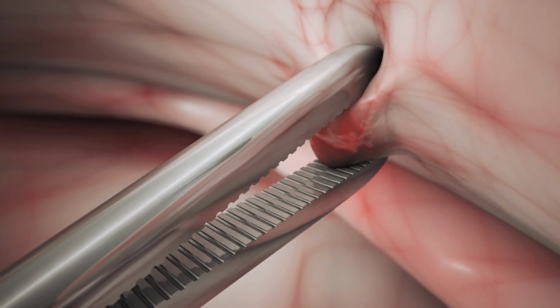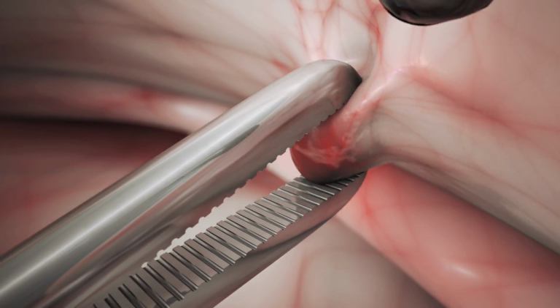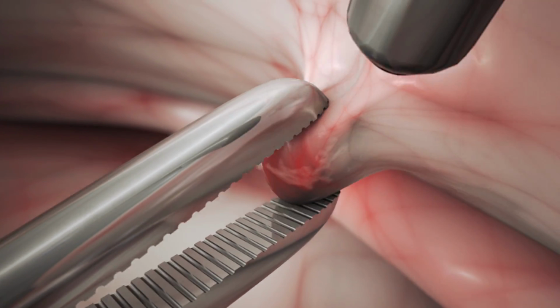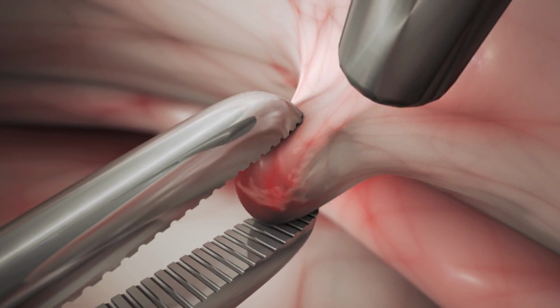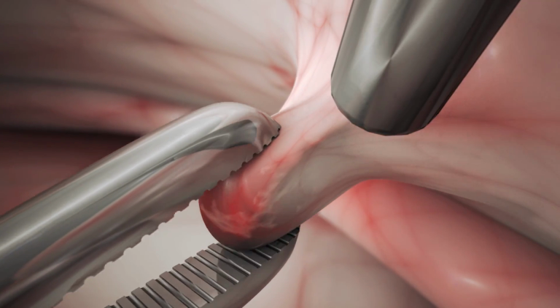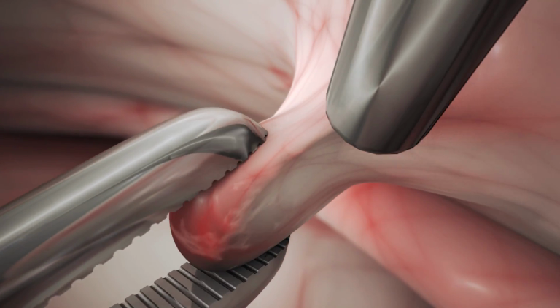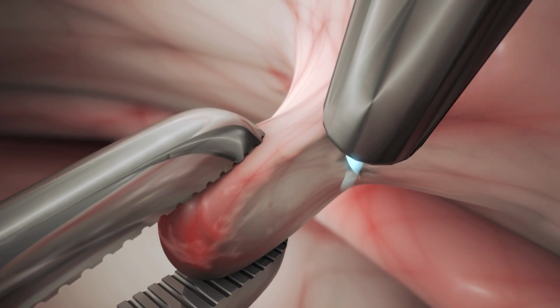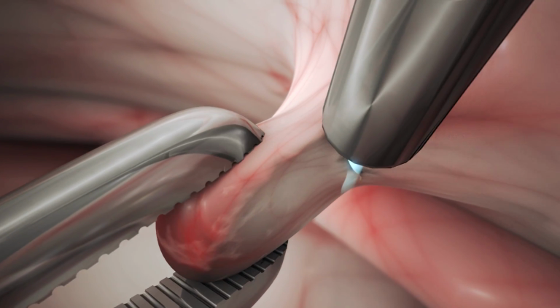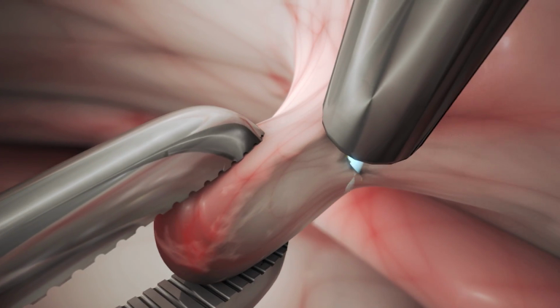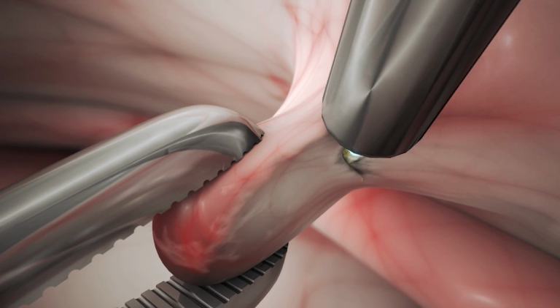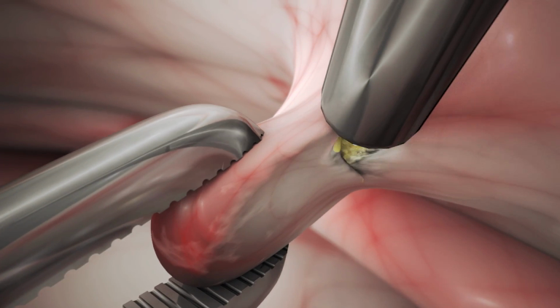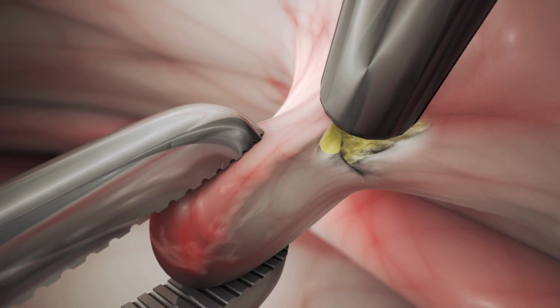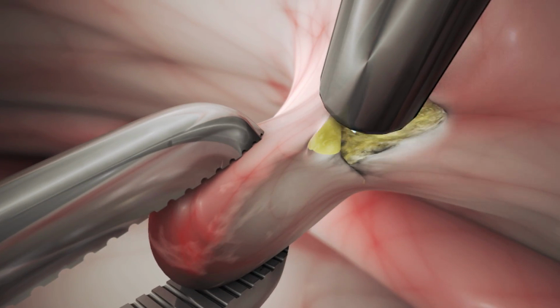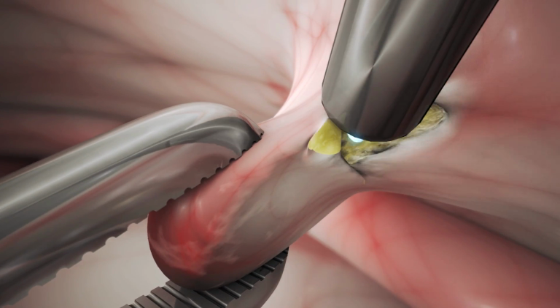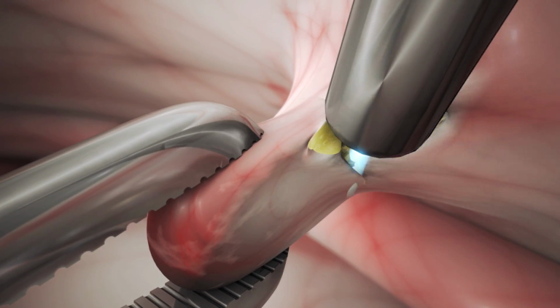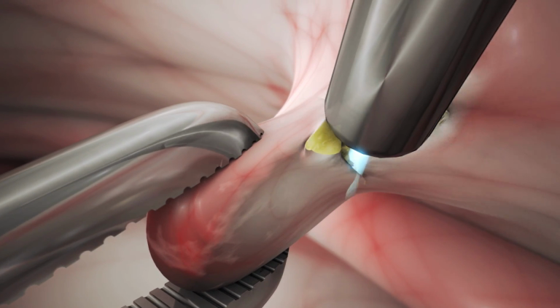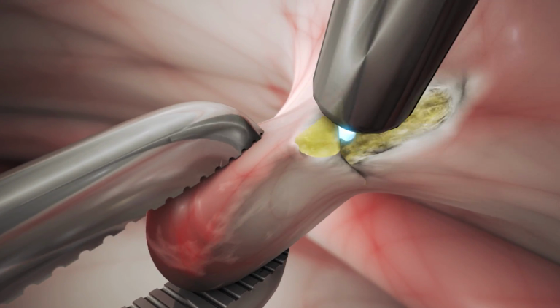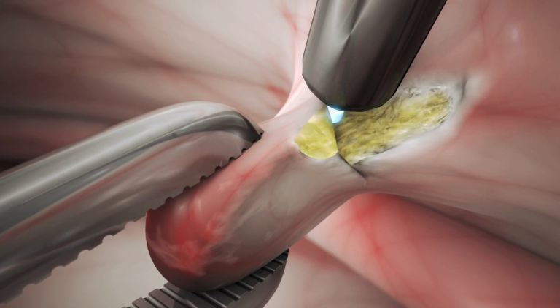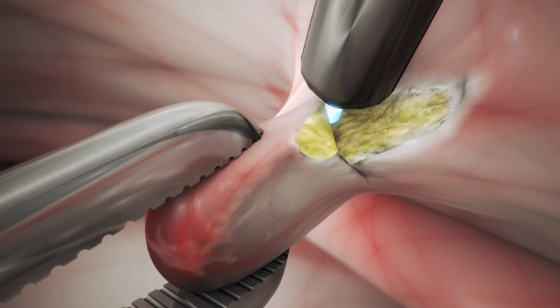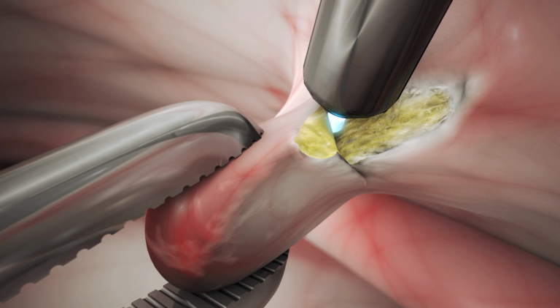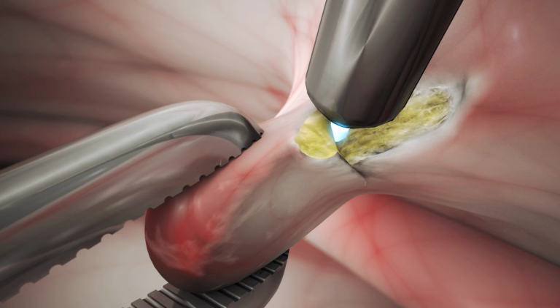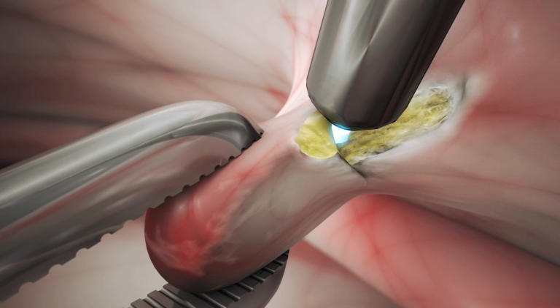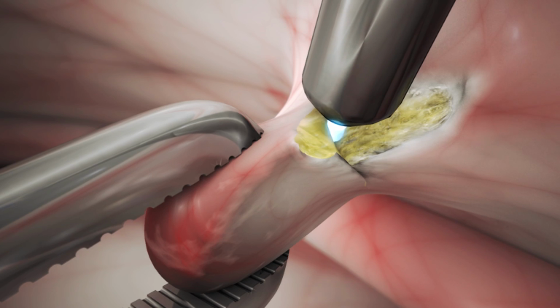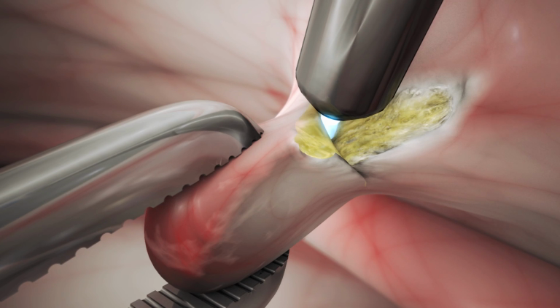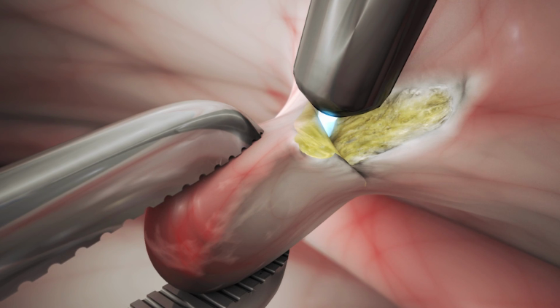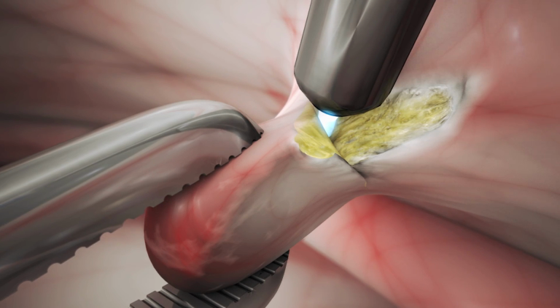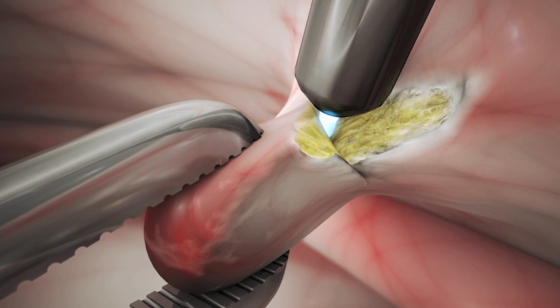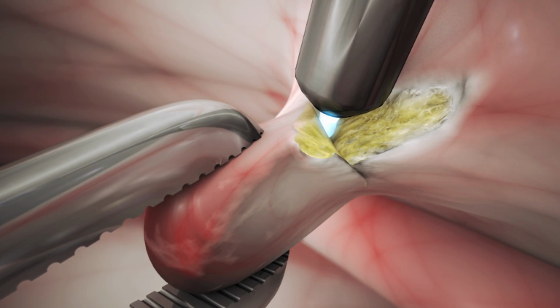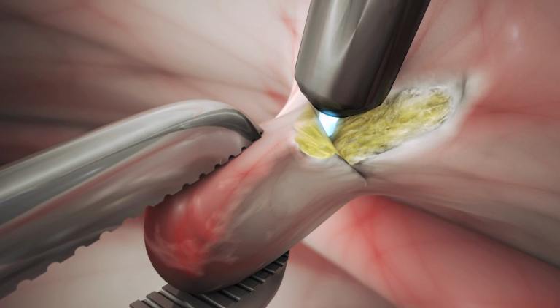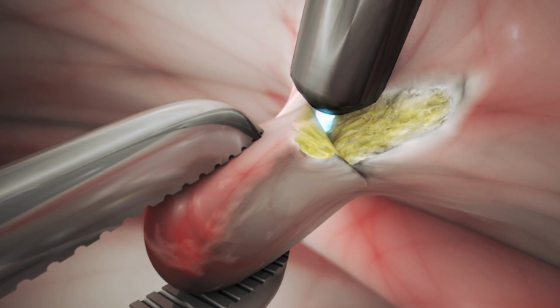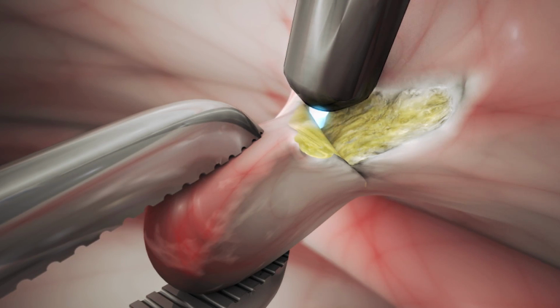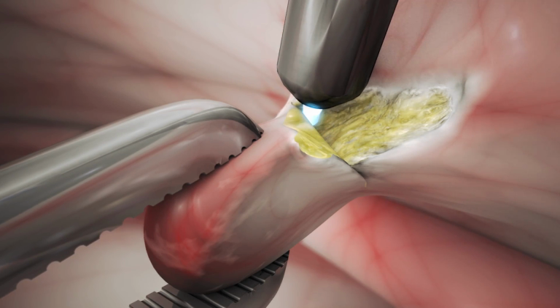With increased proximity to the target tissue, the energy is sufficiently focused to cut through the tissue.